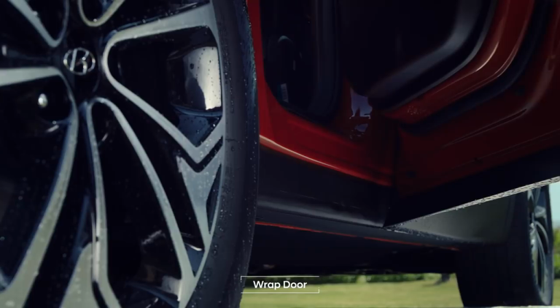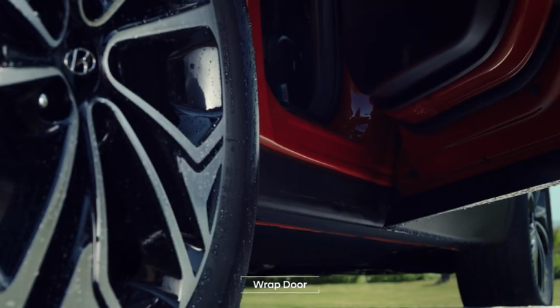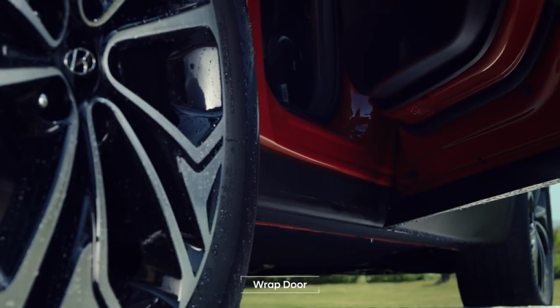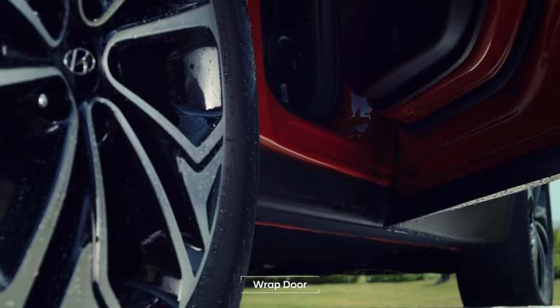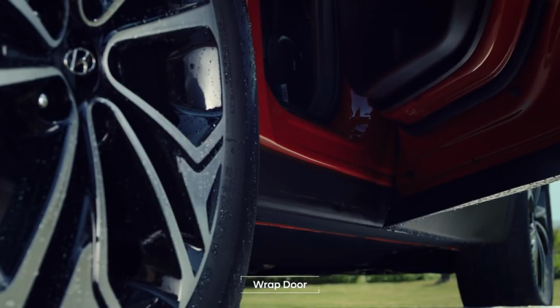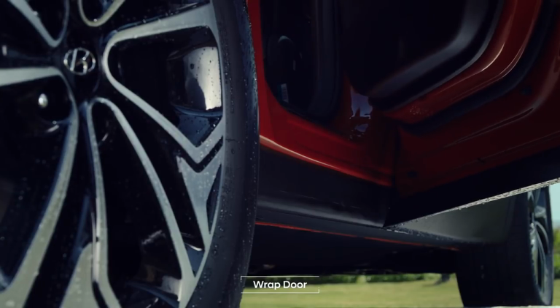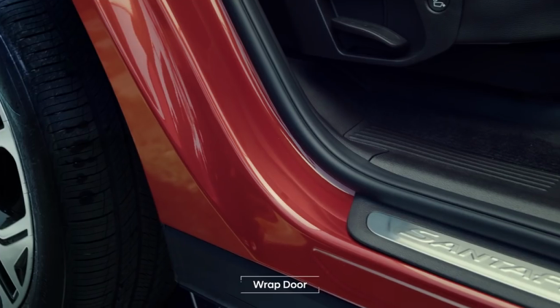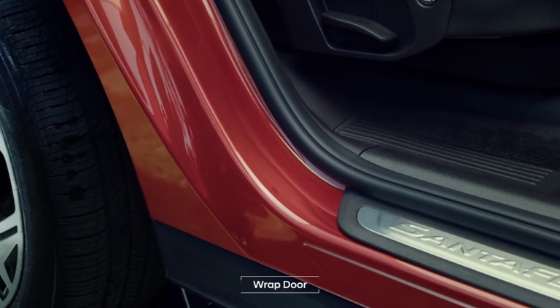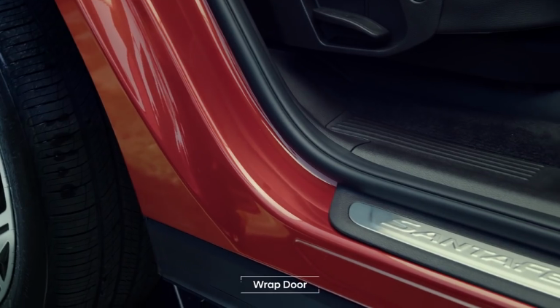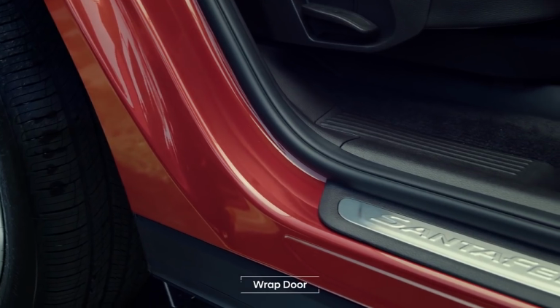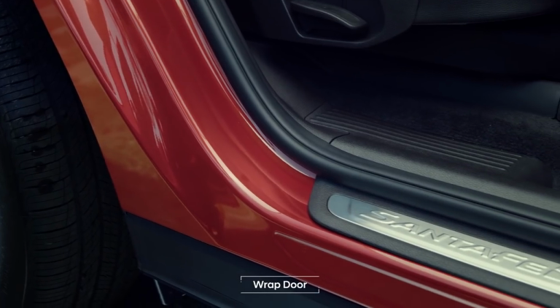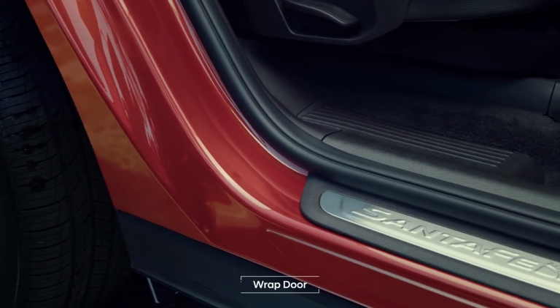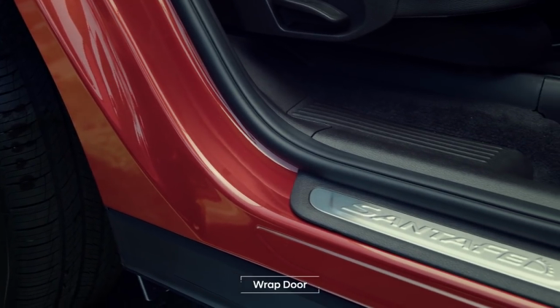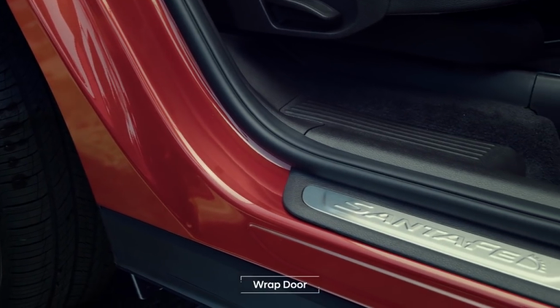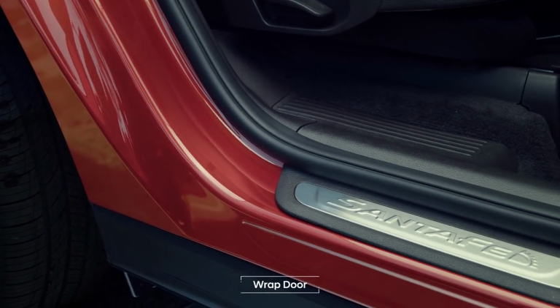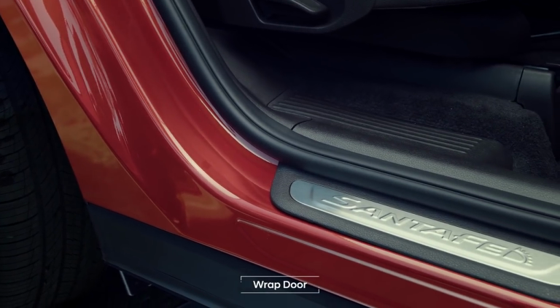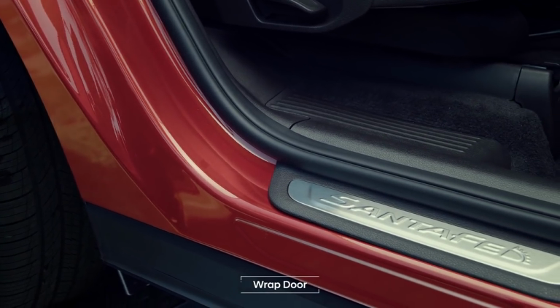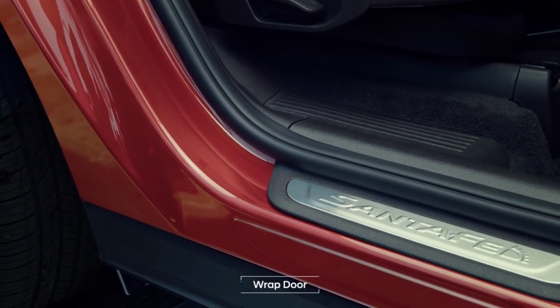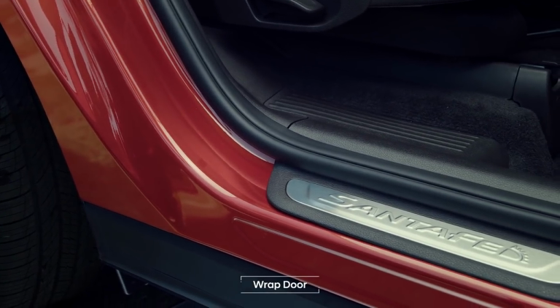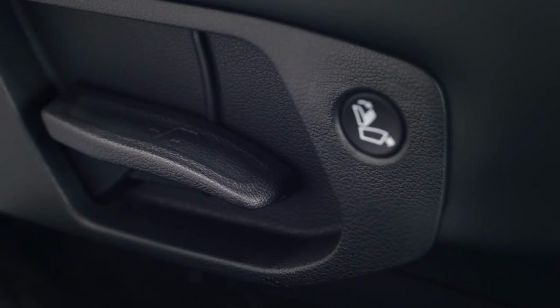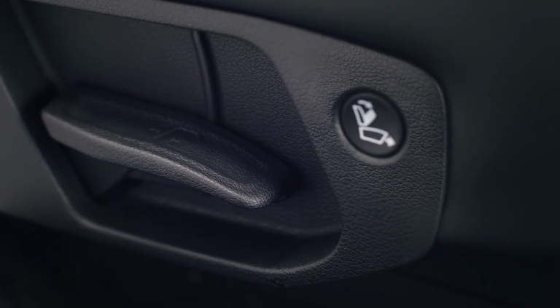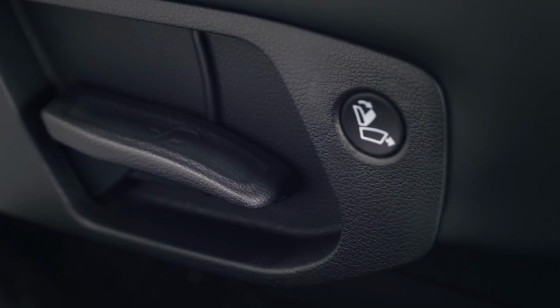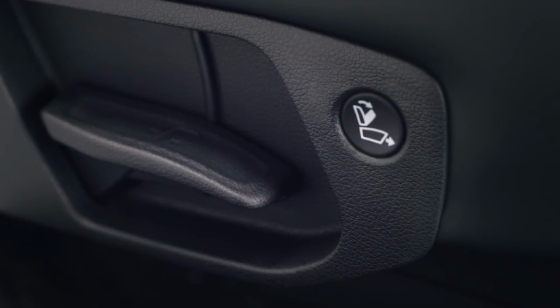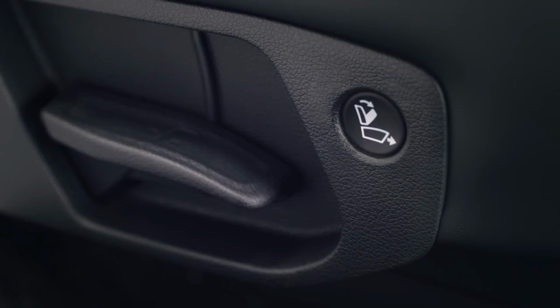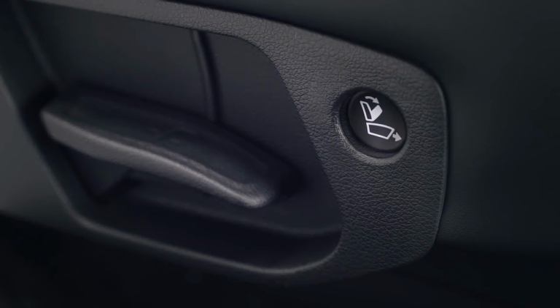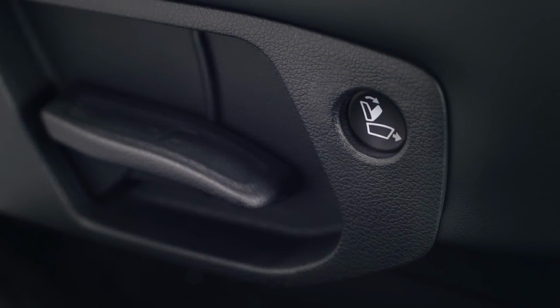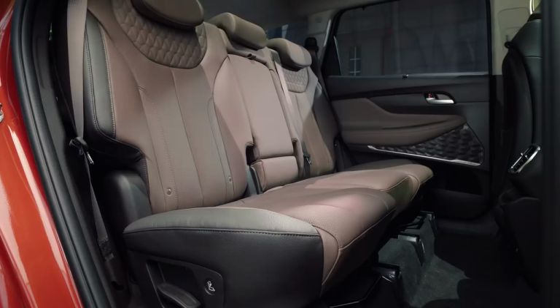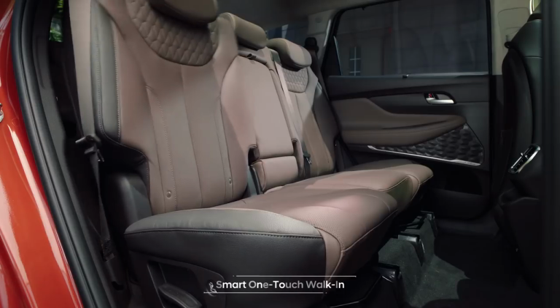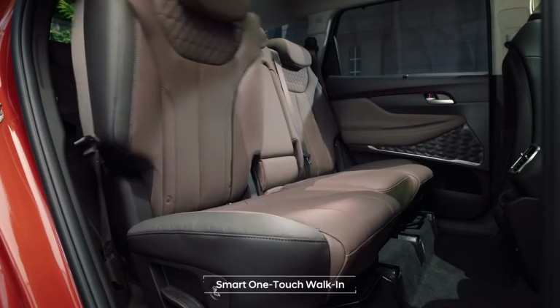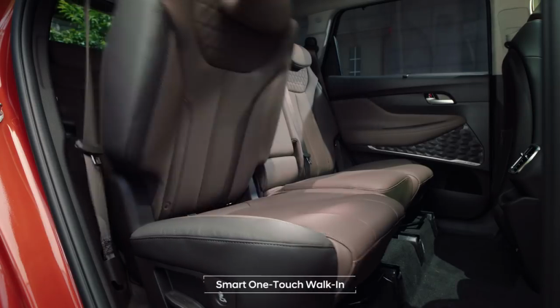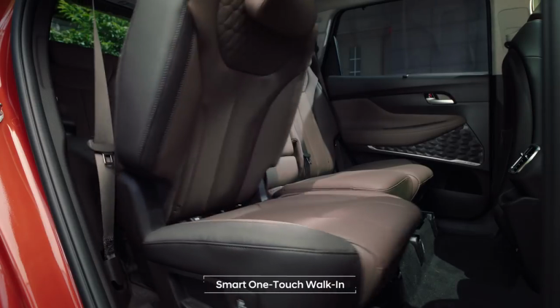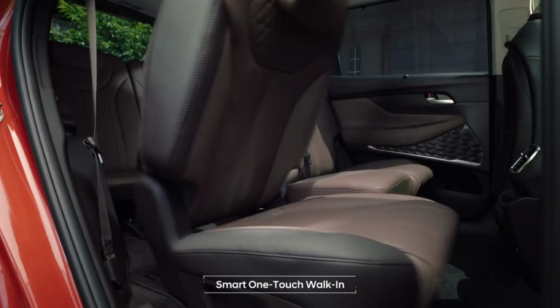The wrap door keeps your clothes clean in any weather. Daddy, we're on the table, please, please.